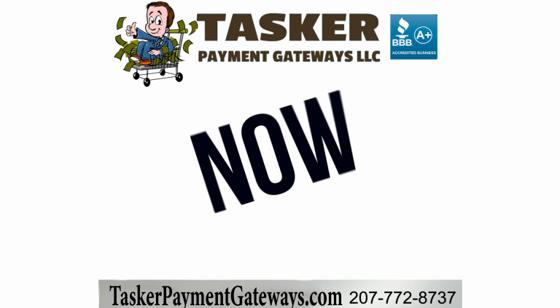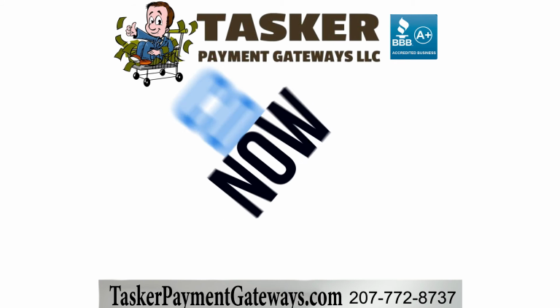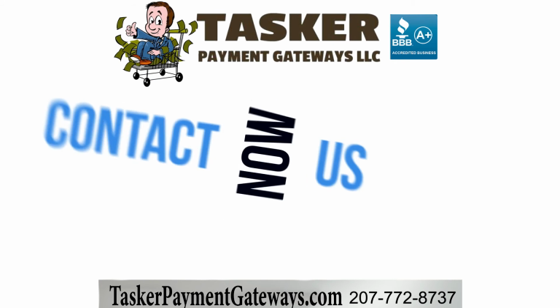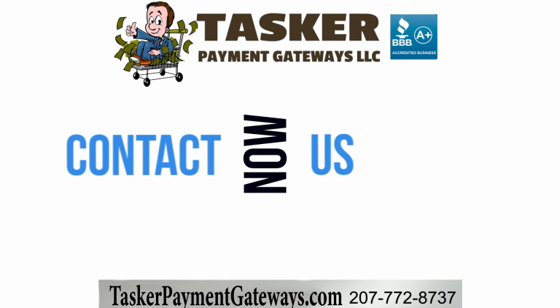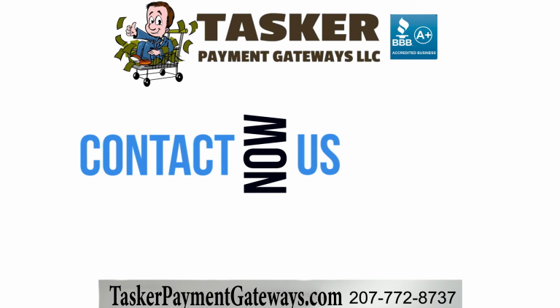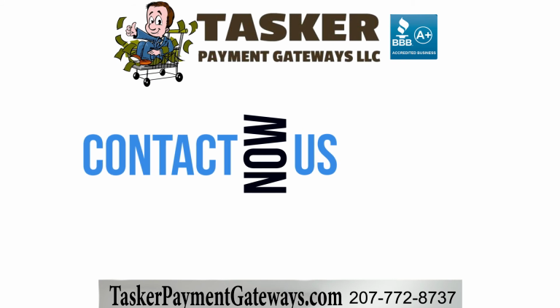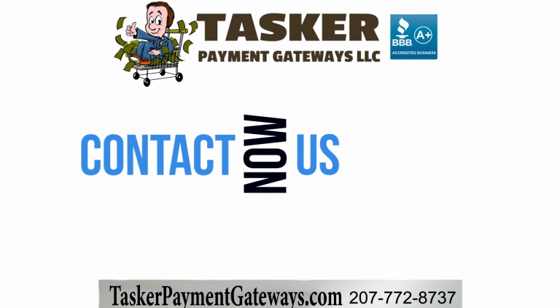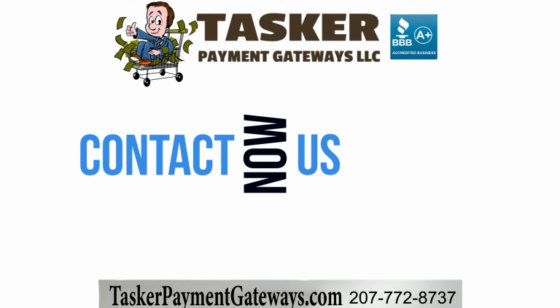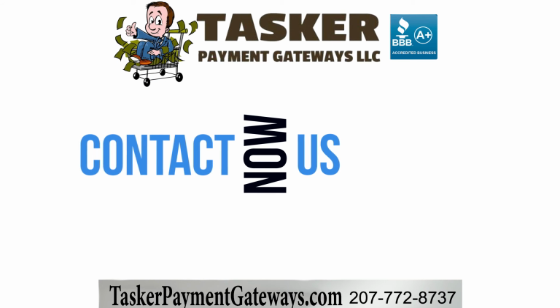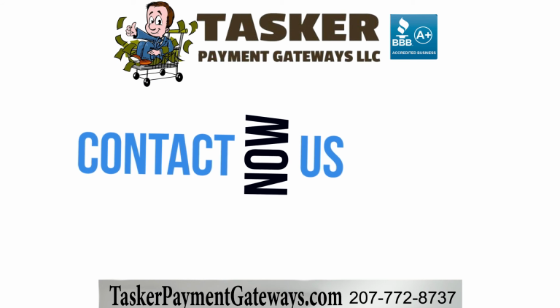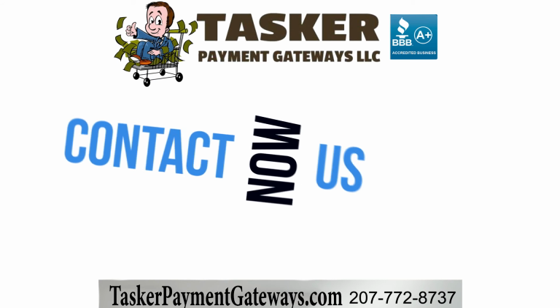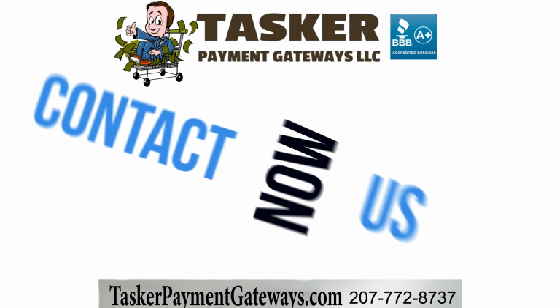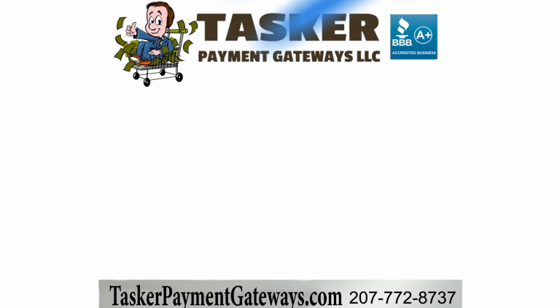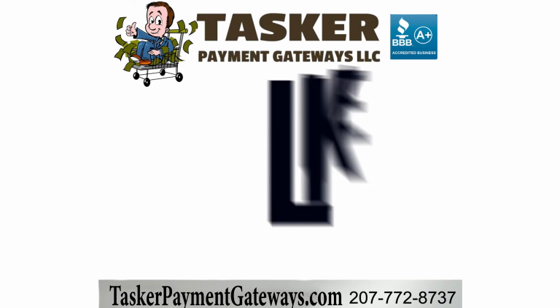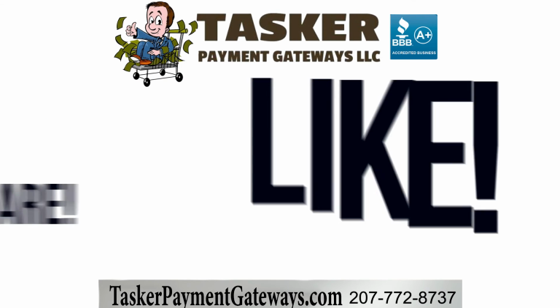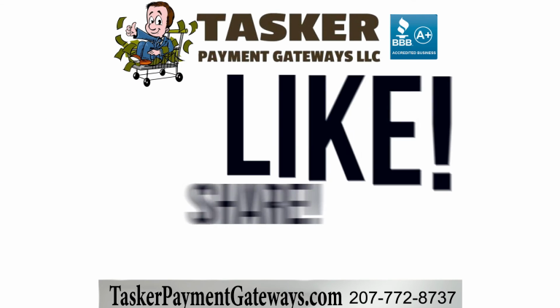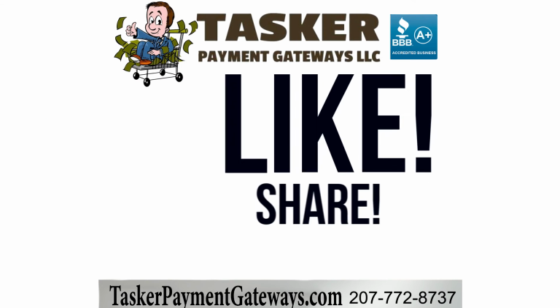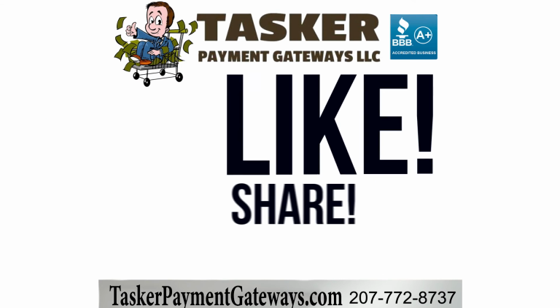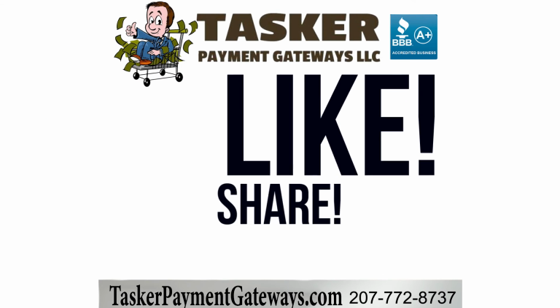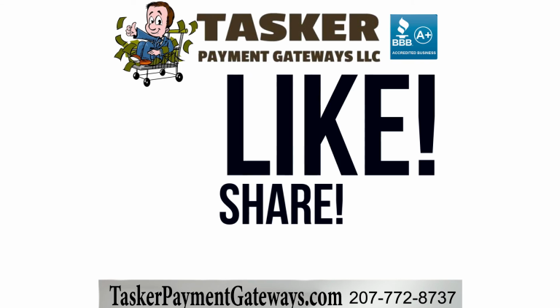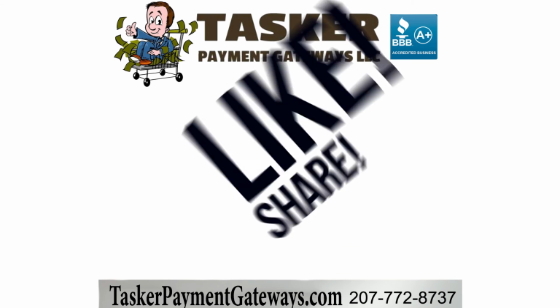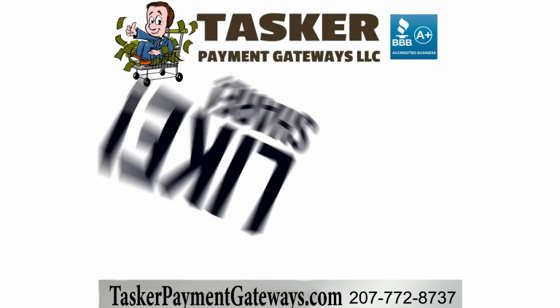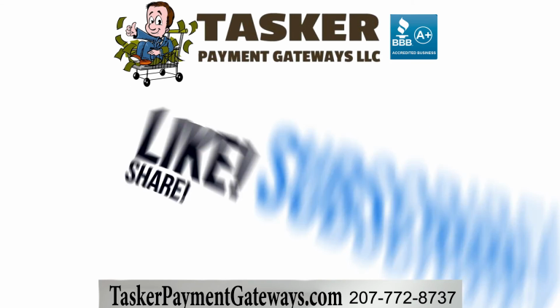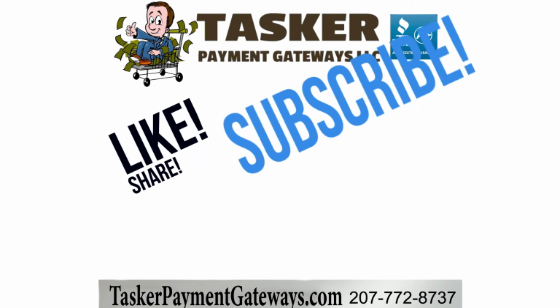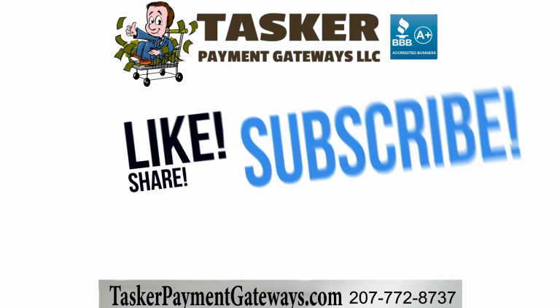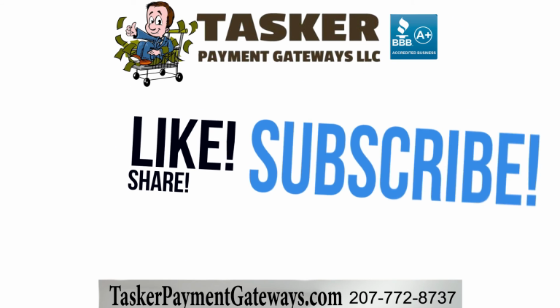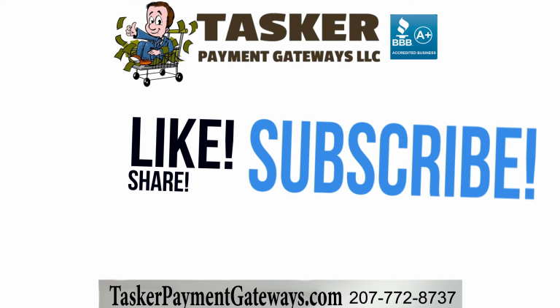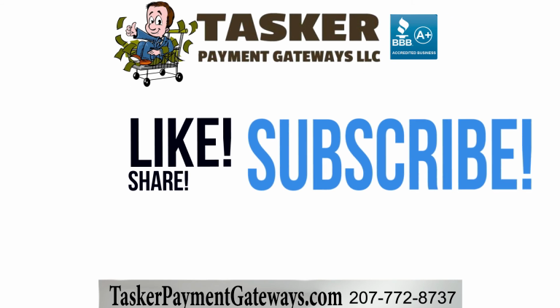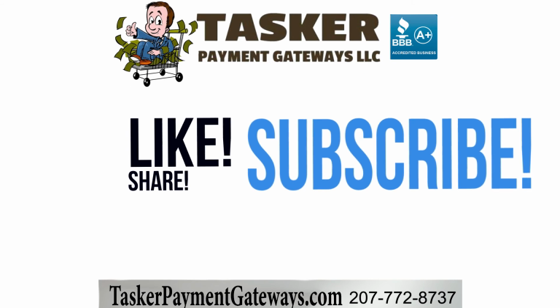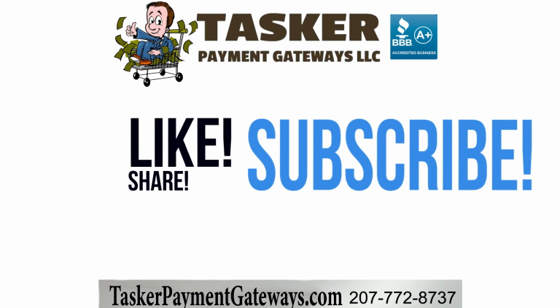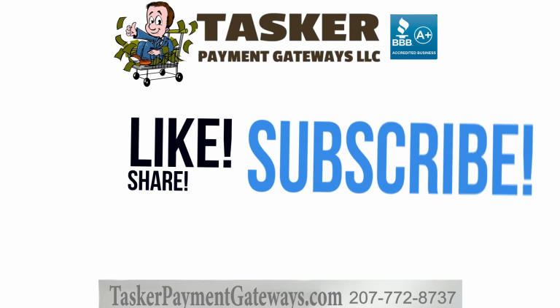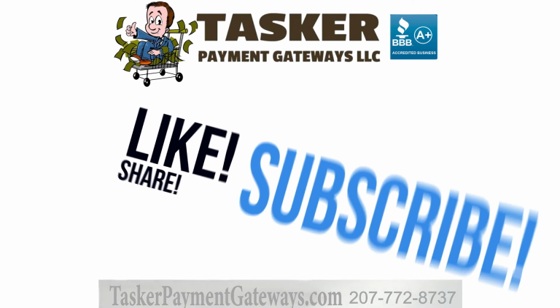Please take a moment to follow this channel and remember to reach out to us anytime for some free, friendly e-commerce advice.